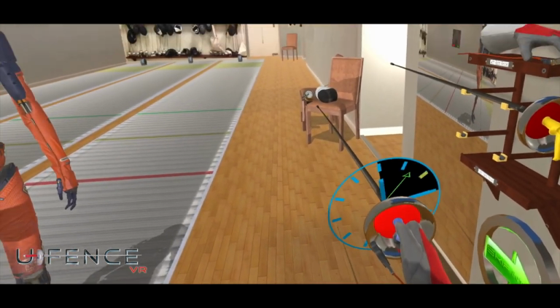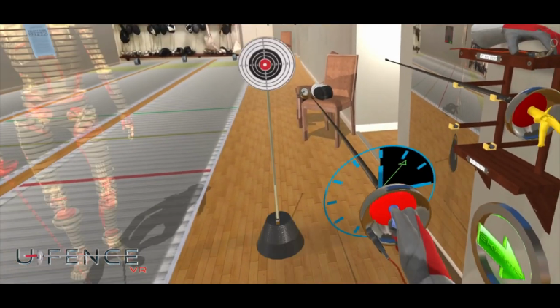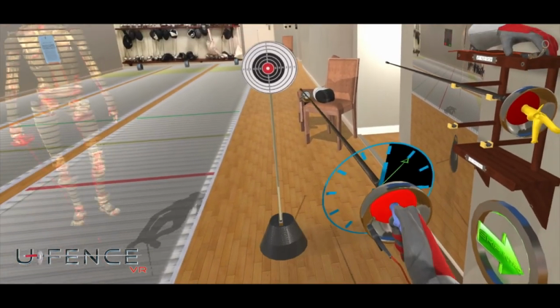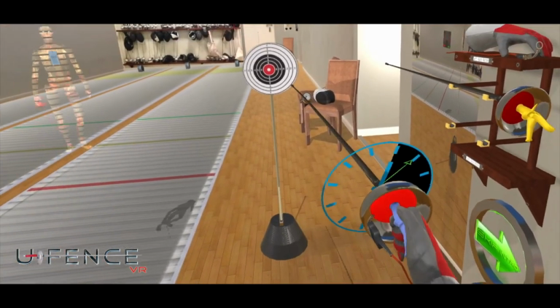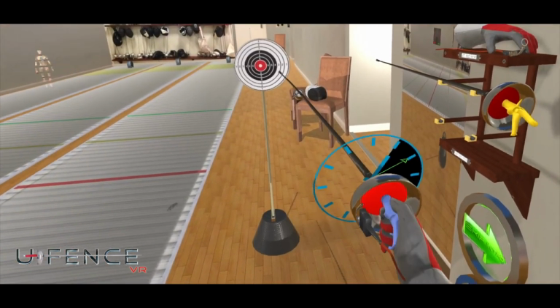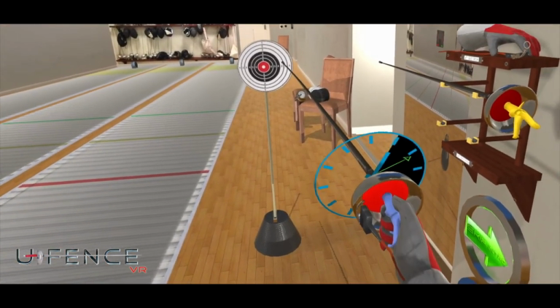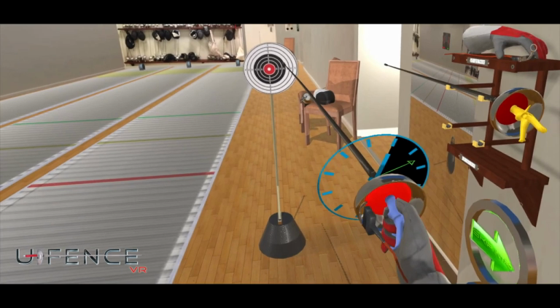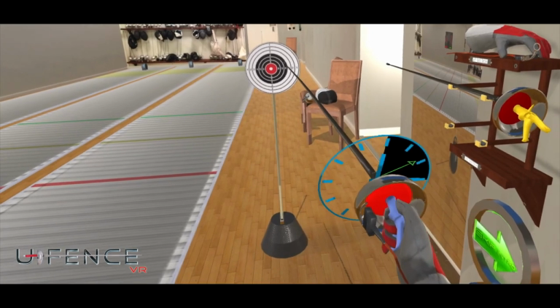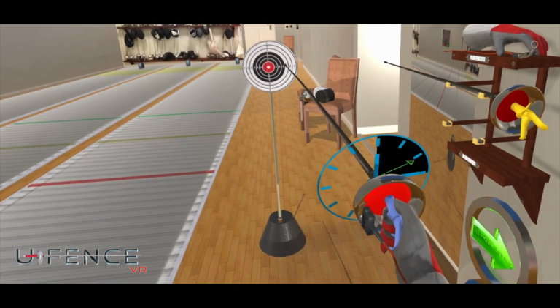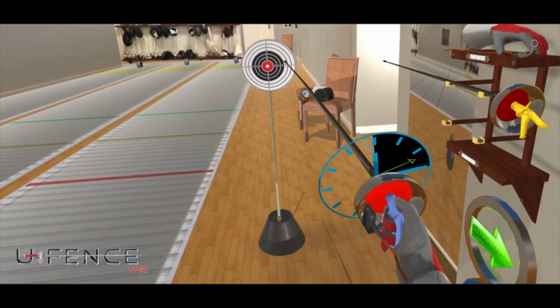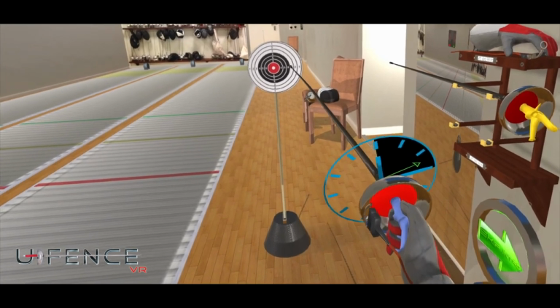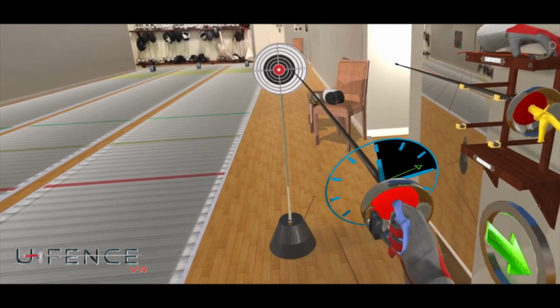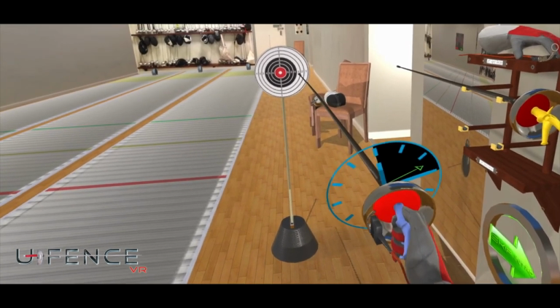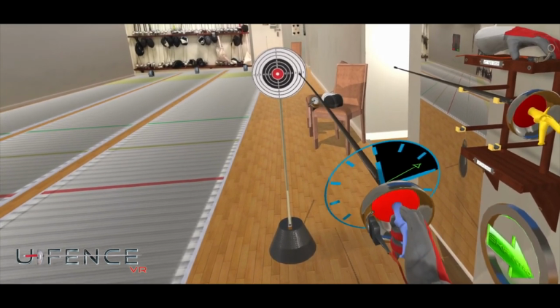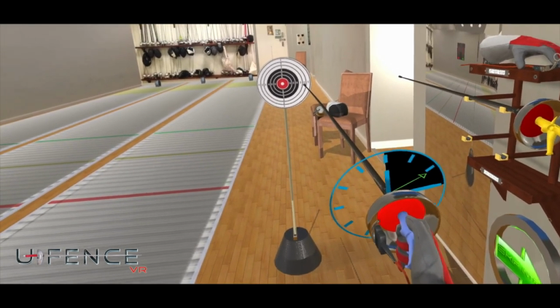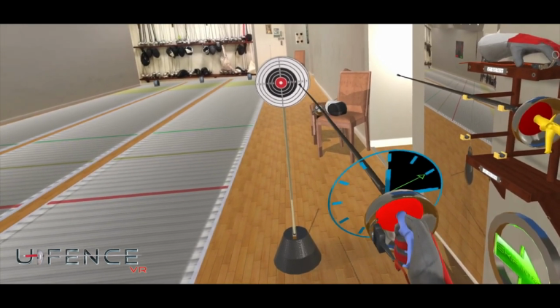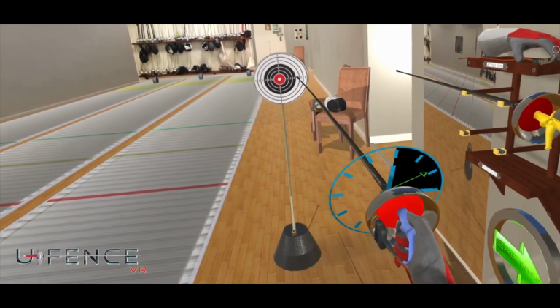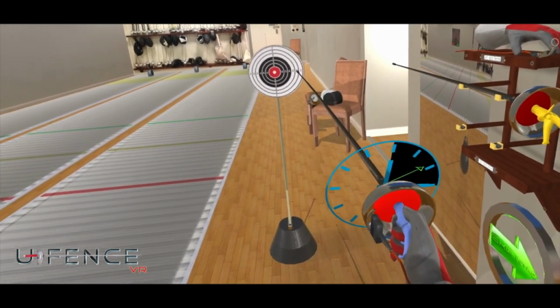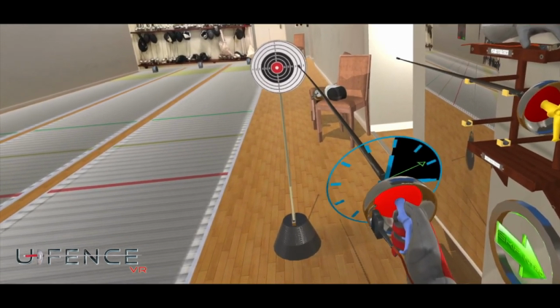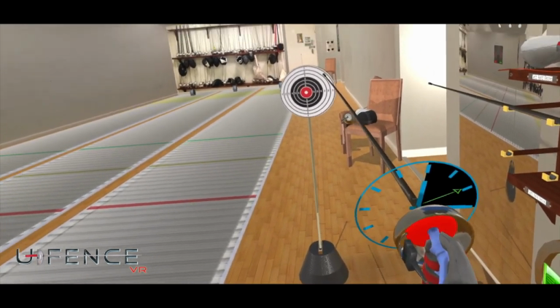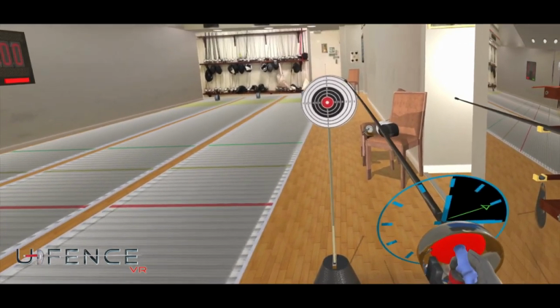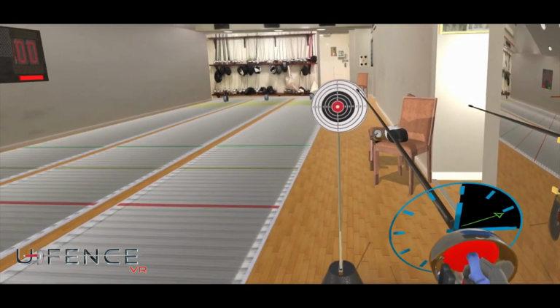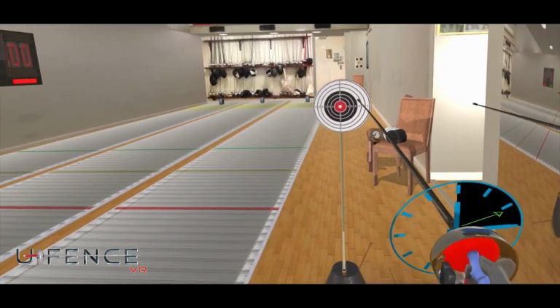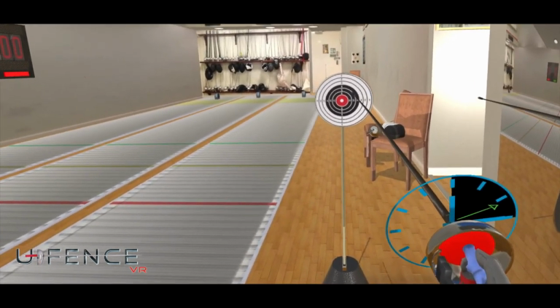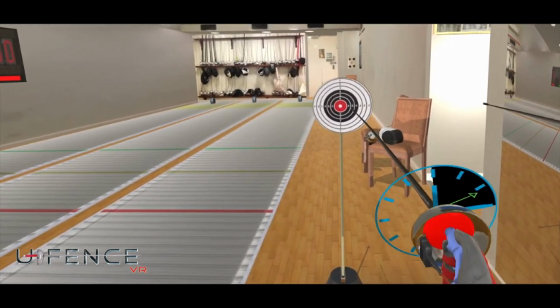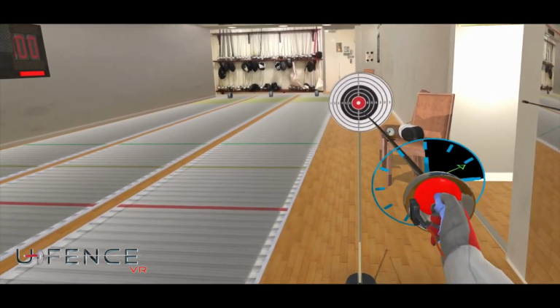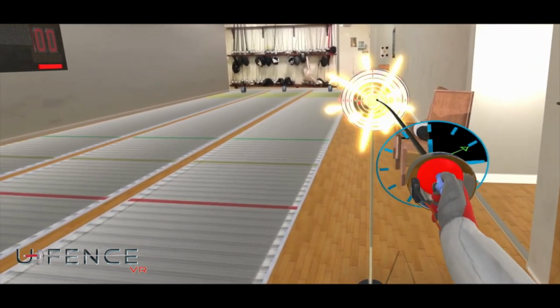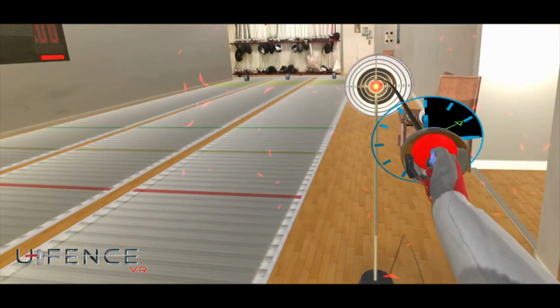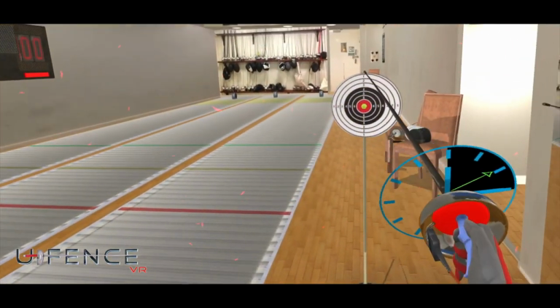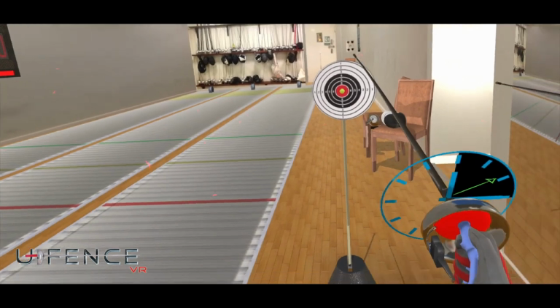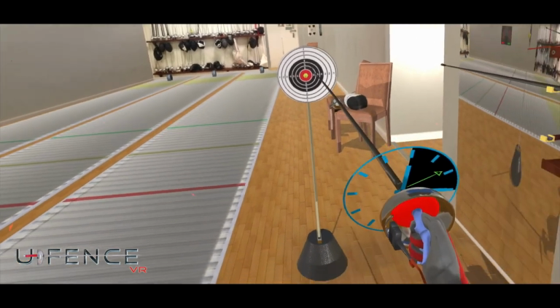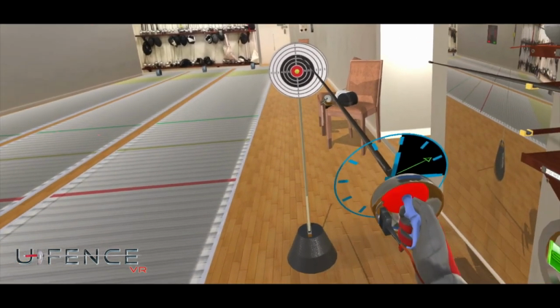Now practice hitting the target. Try and hit dead center. Bullseye.